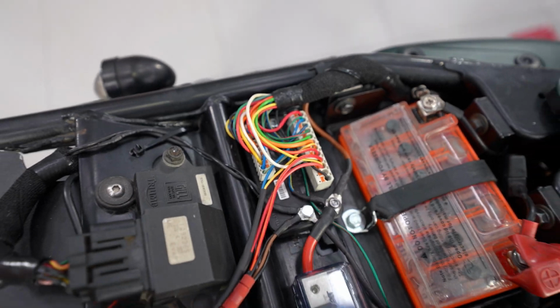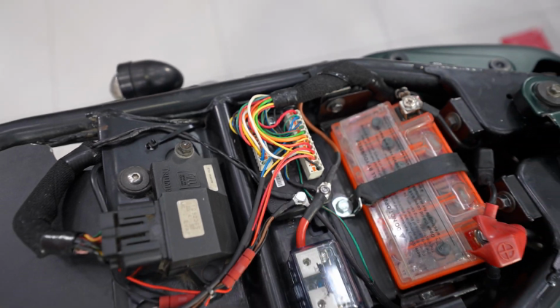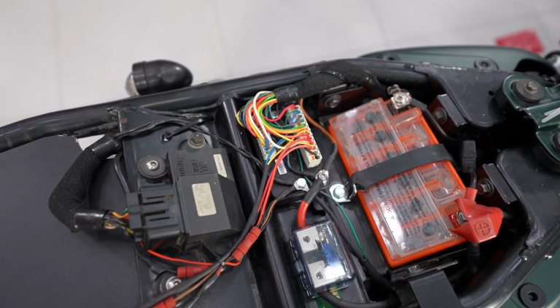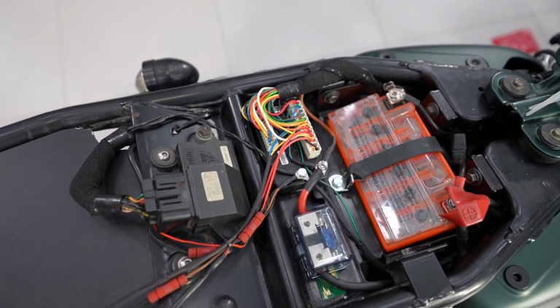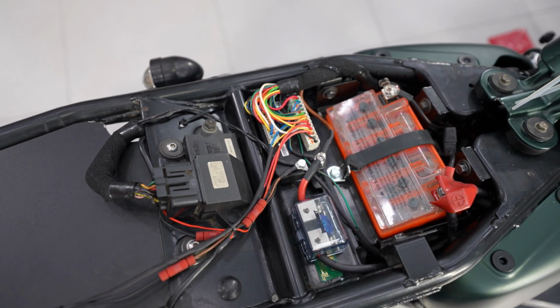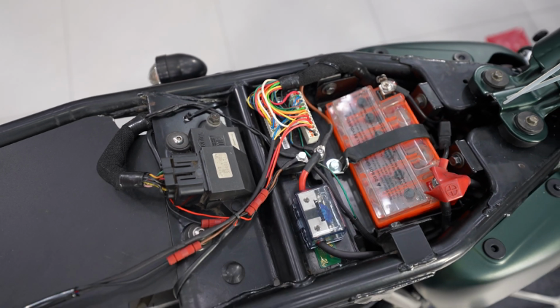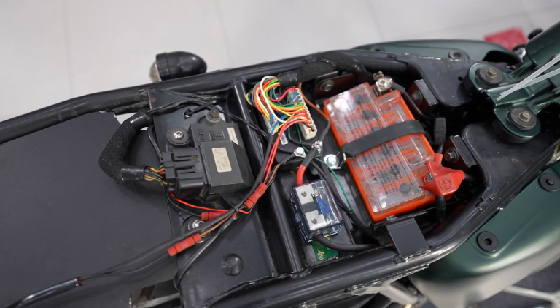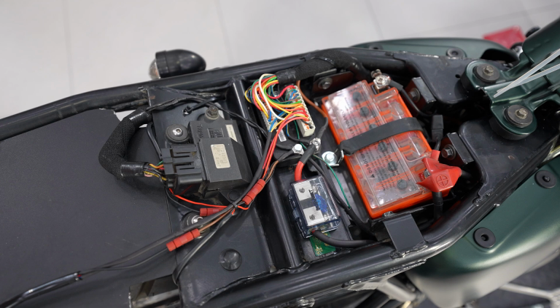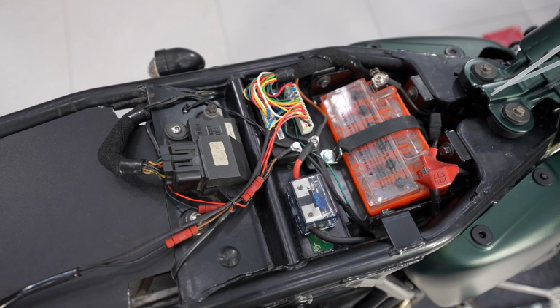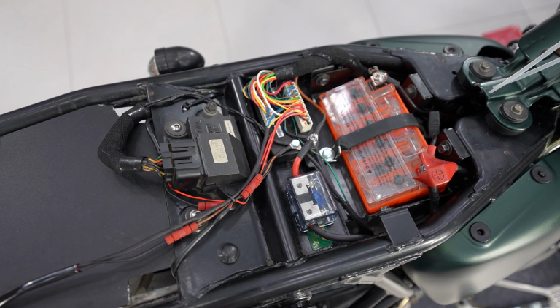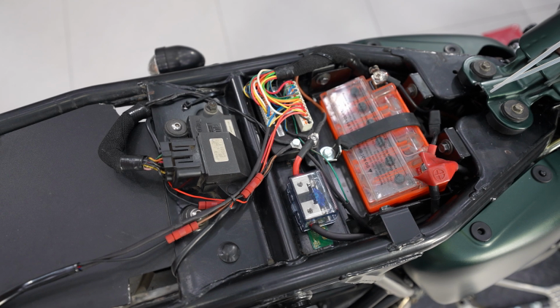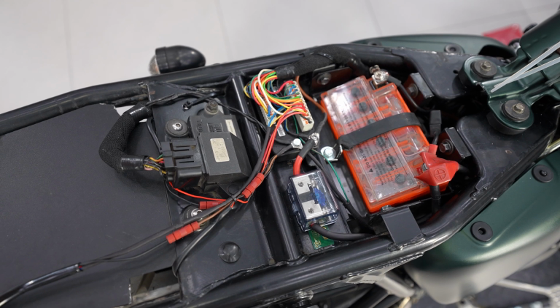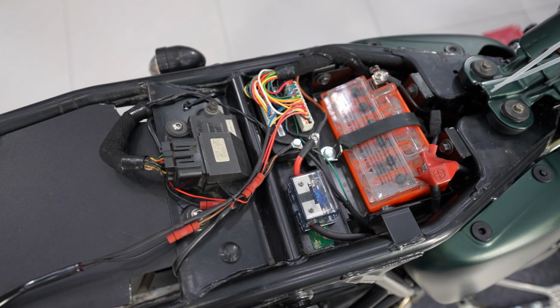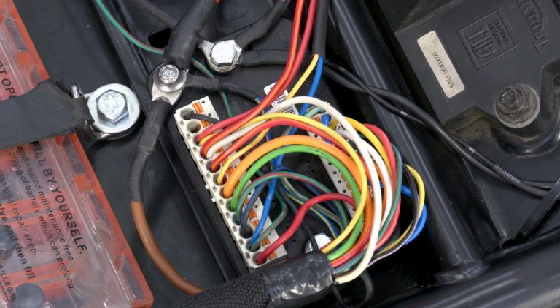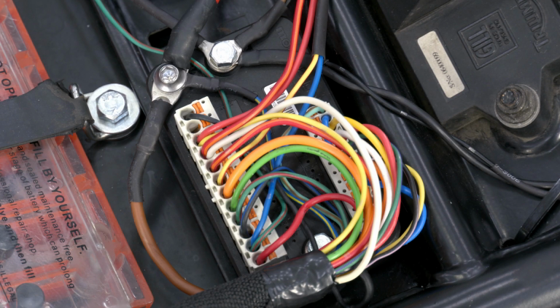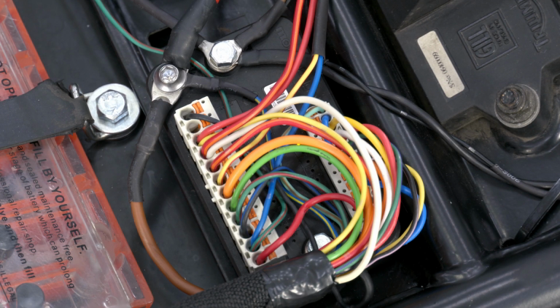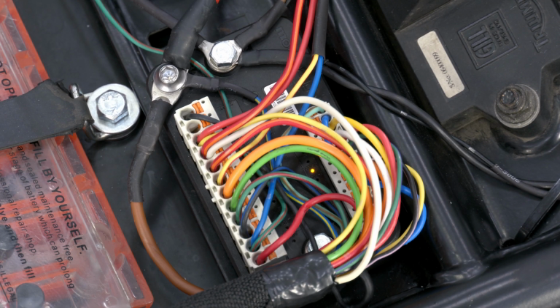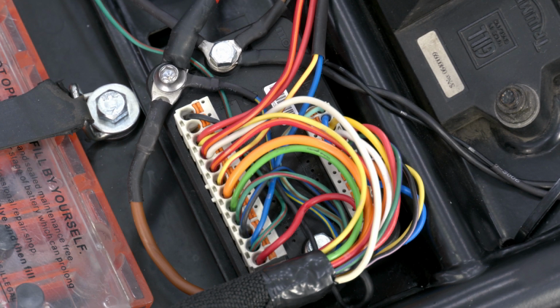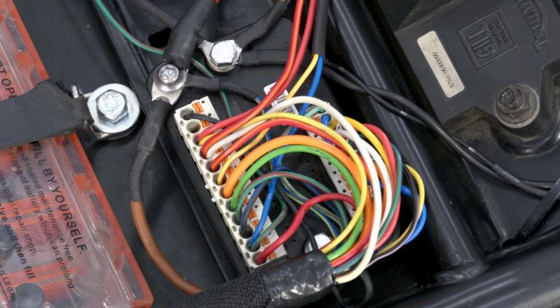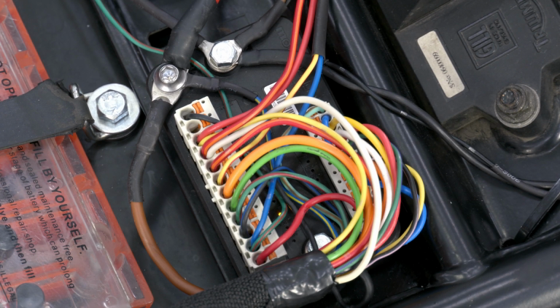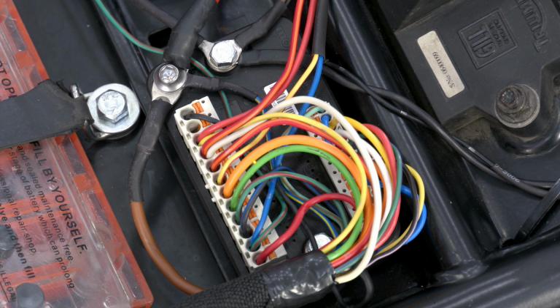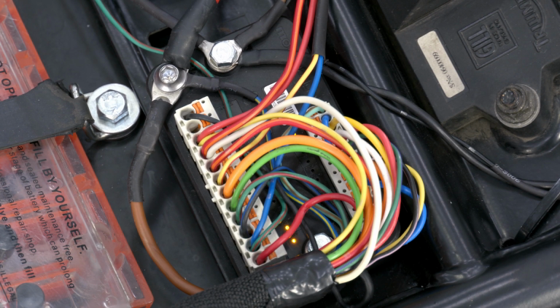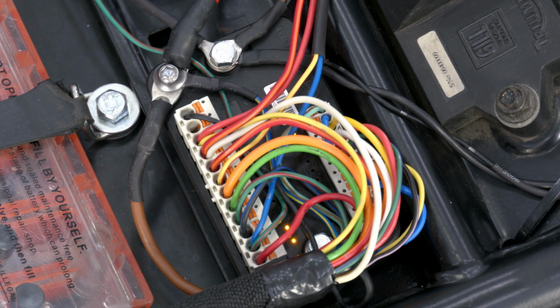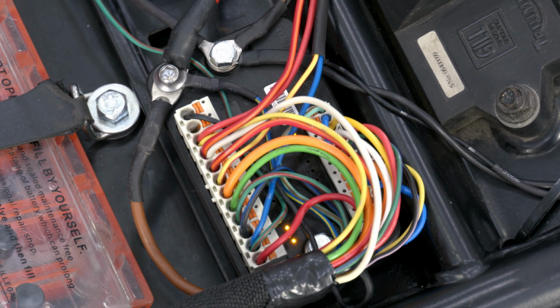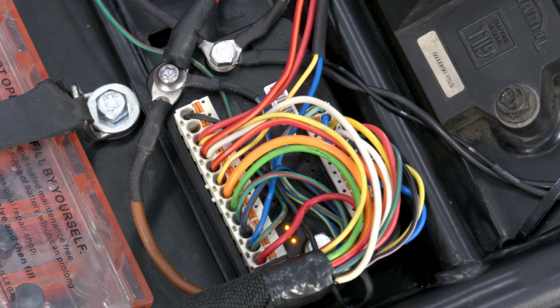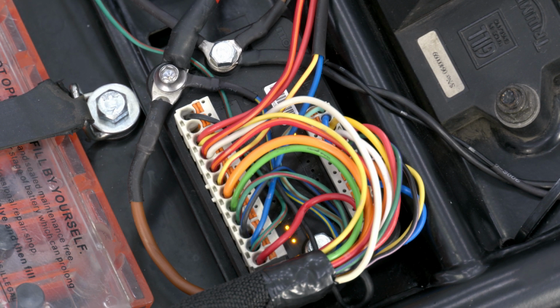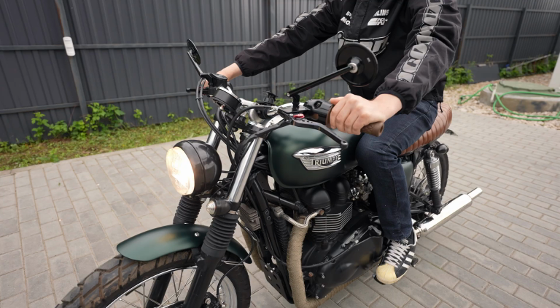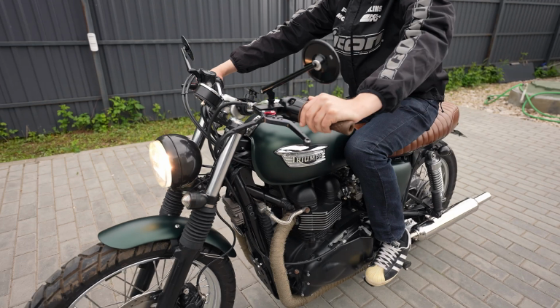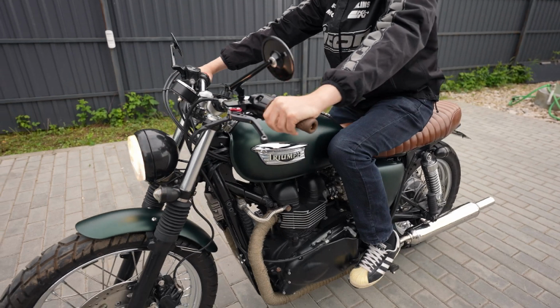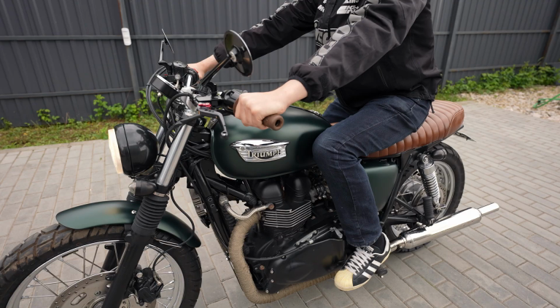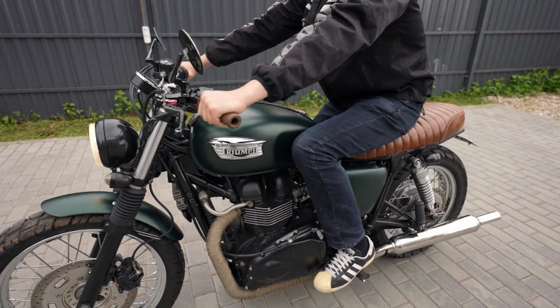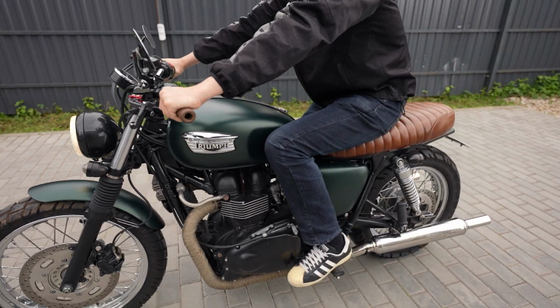More information about MotoGadget electrics can be found at our magazine Stantex.ru in the corresponding articles.